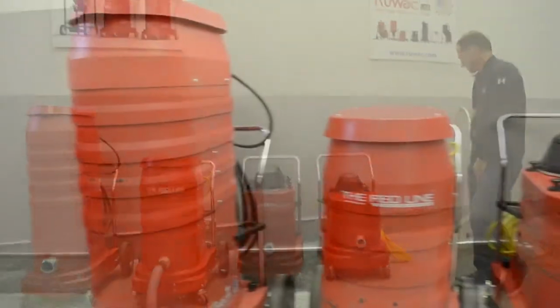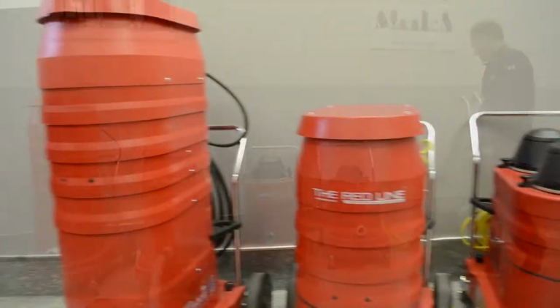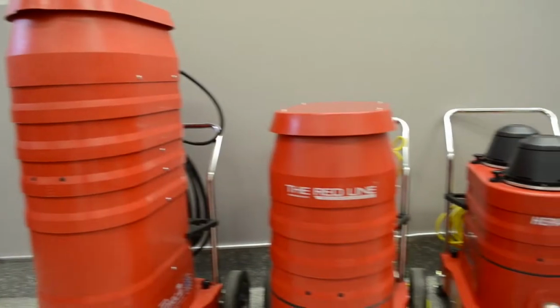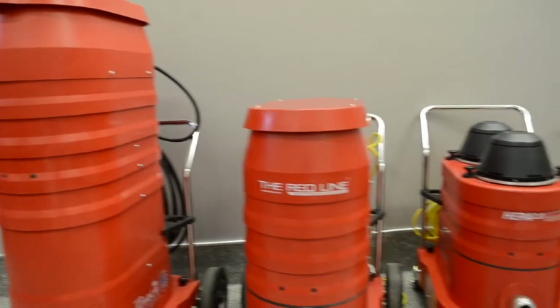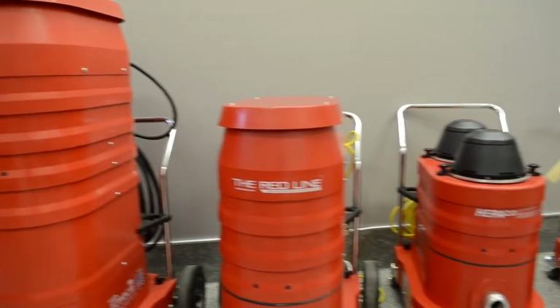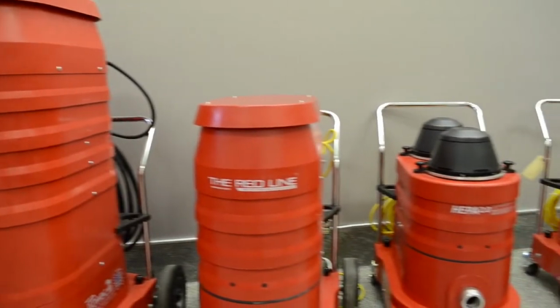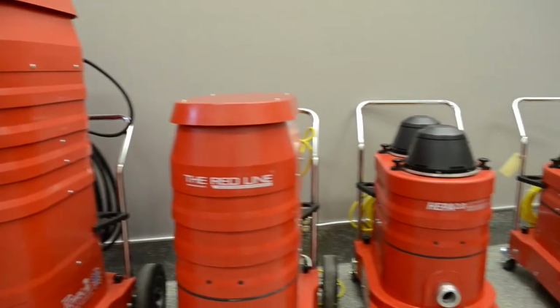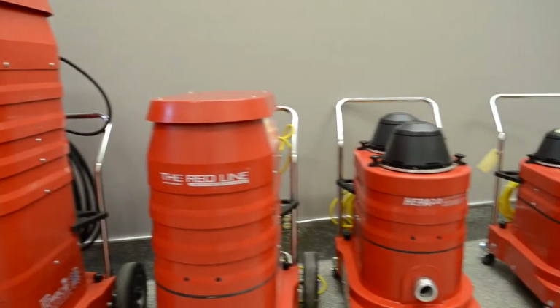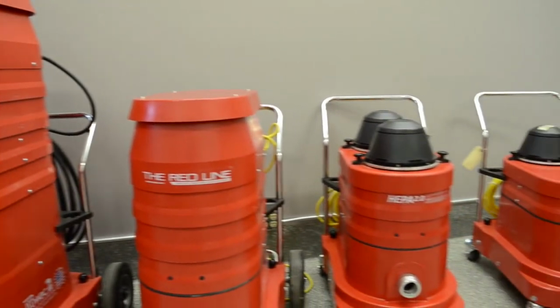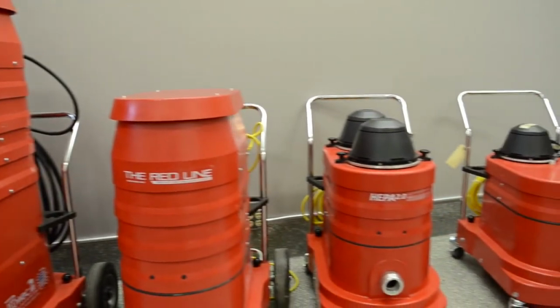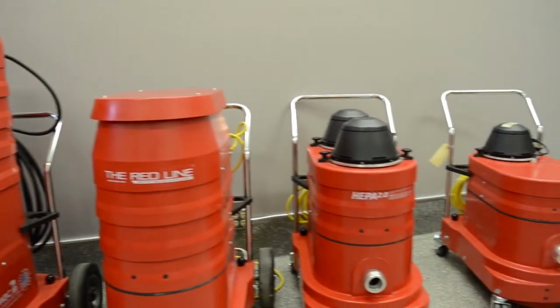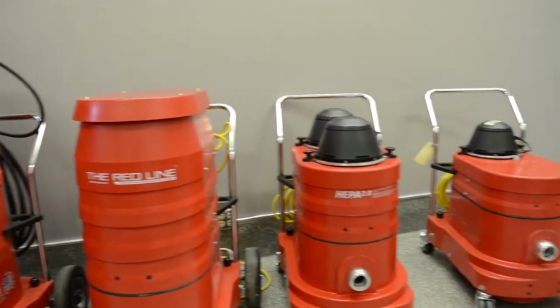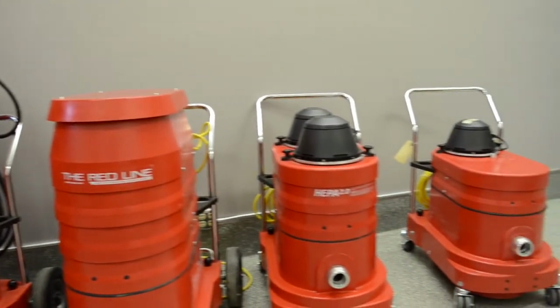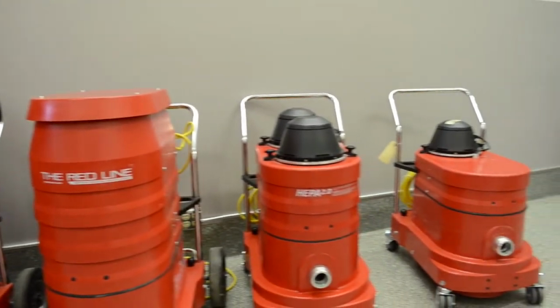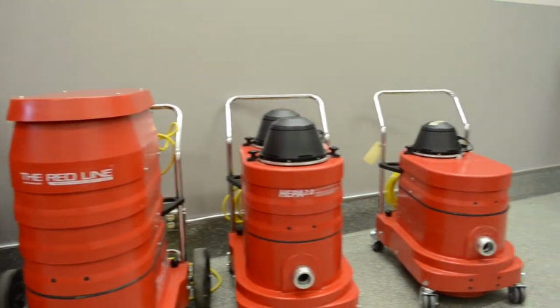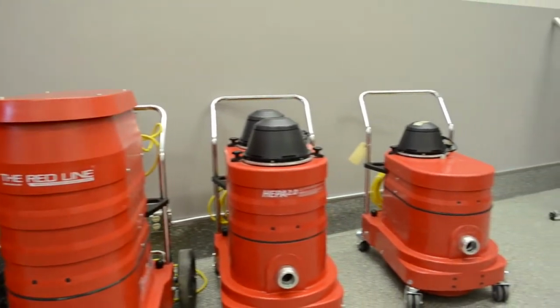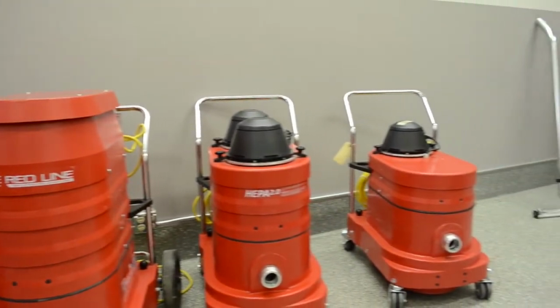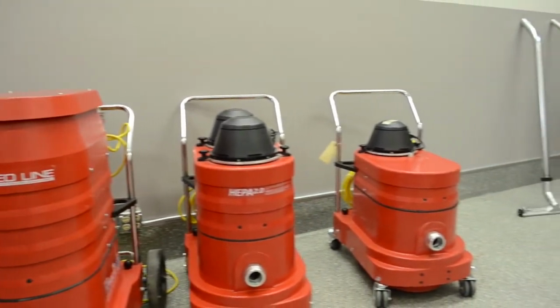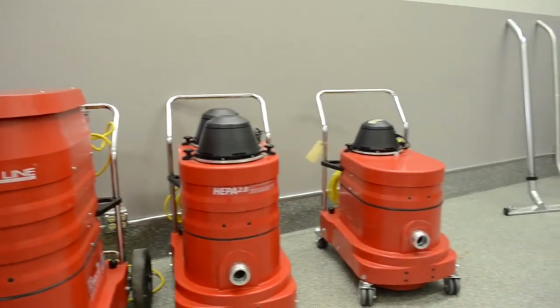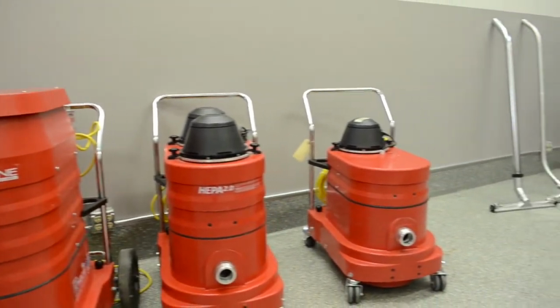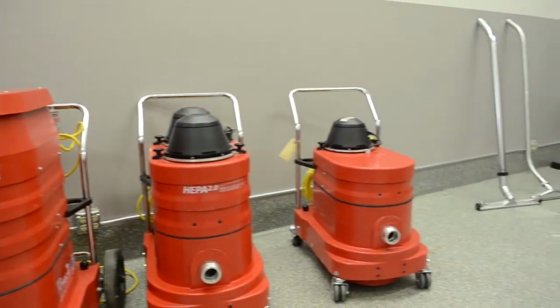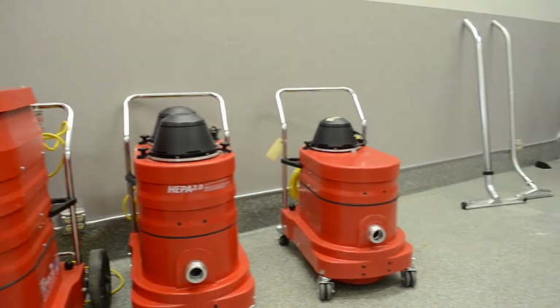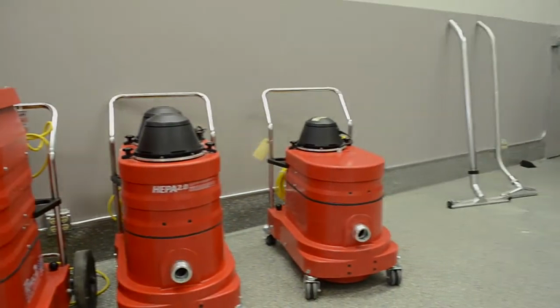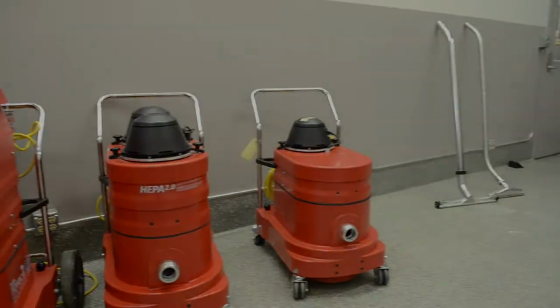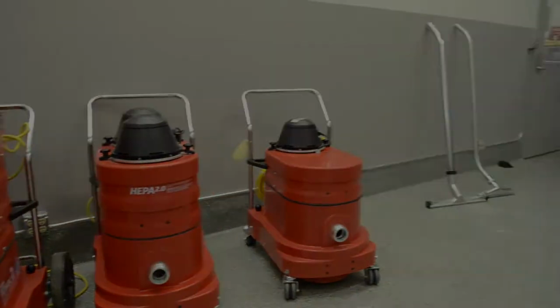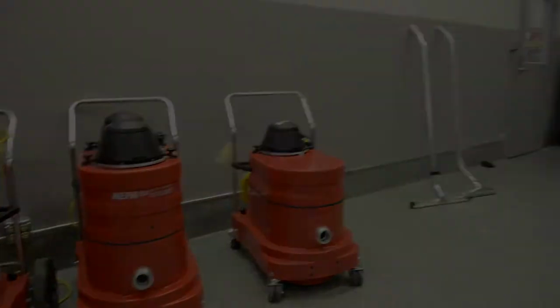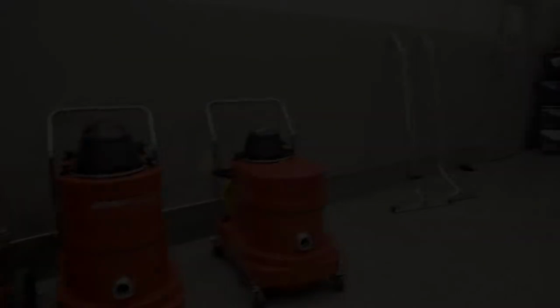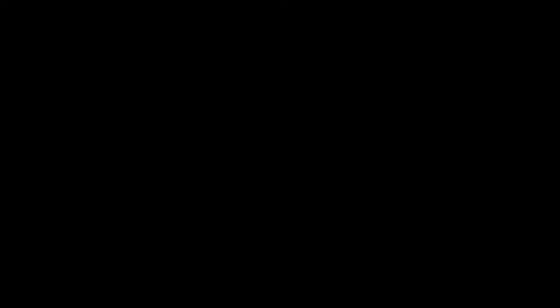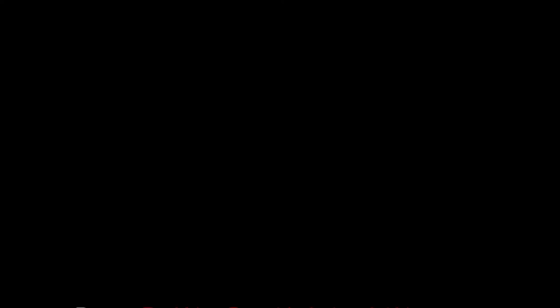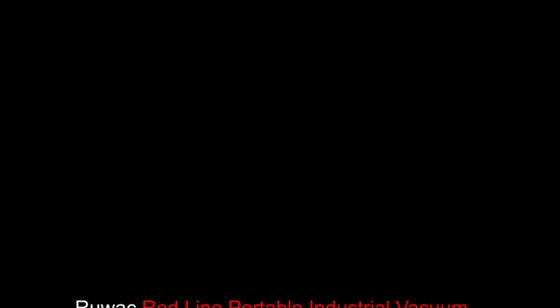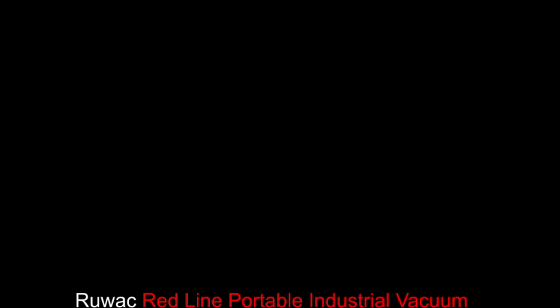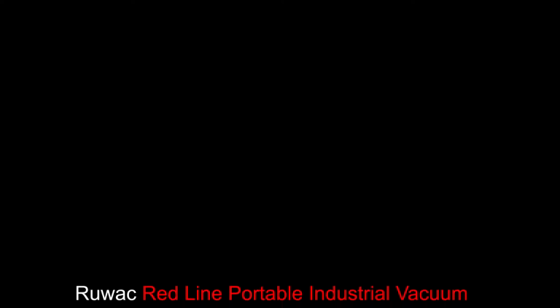Congratulations on your purchase of a Ruvaq. That's the proper way to set up the Ruvaq Redline Portable Machine — enjoy.